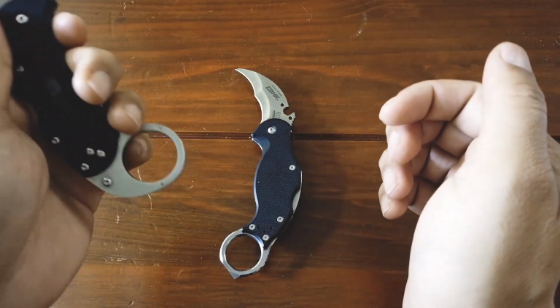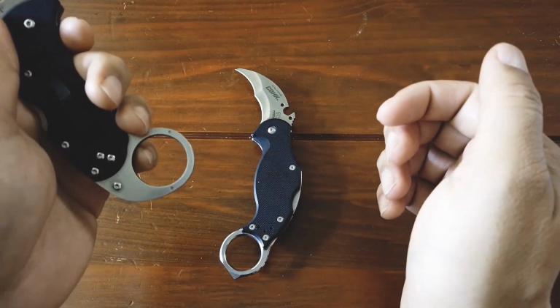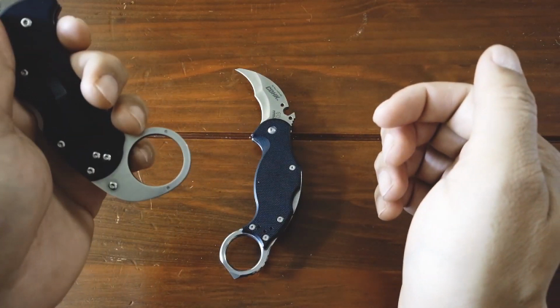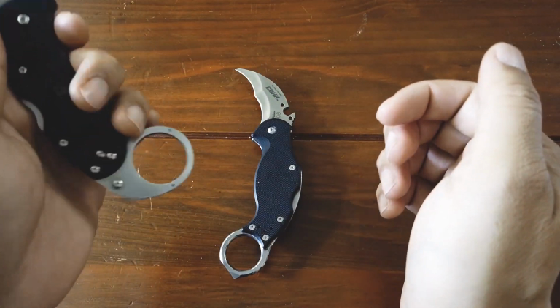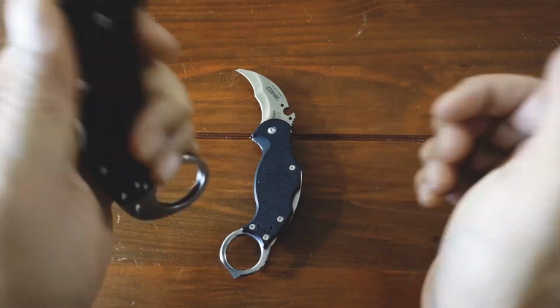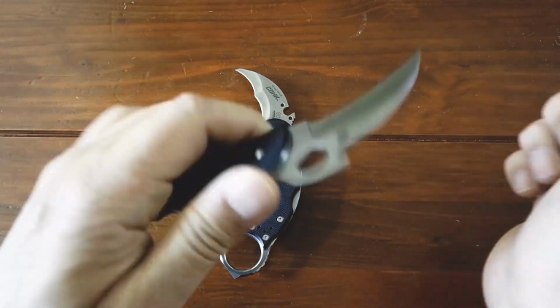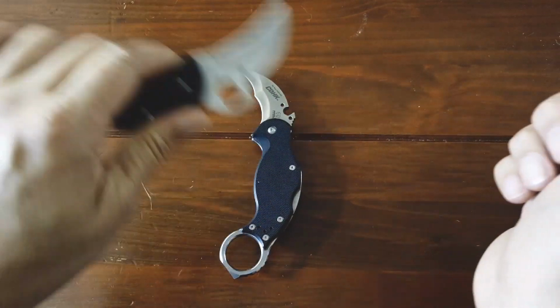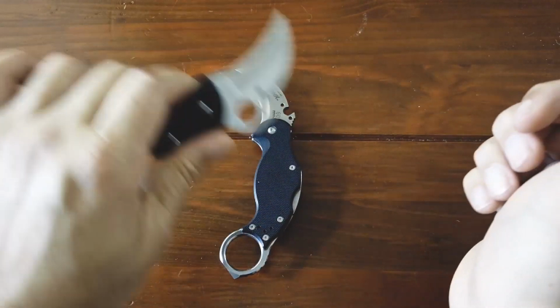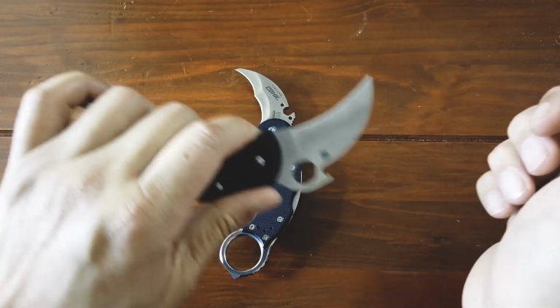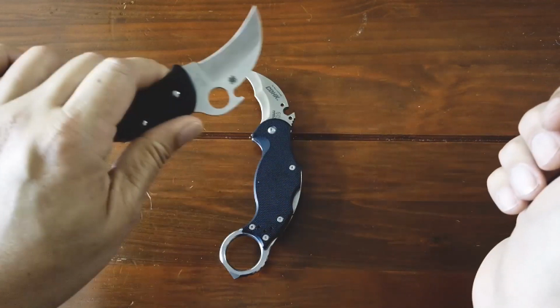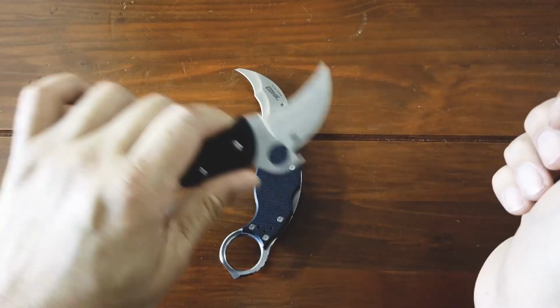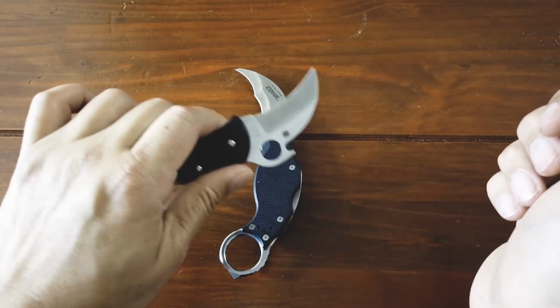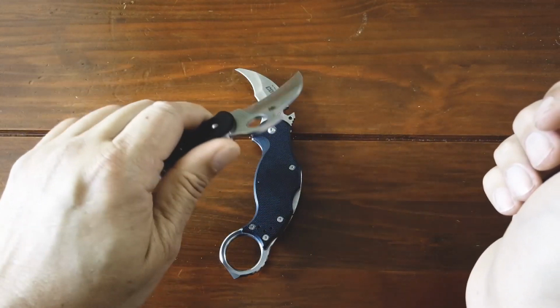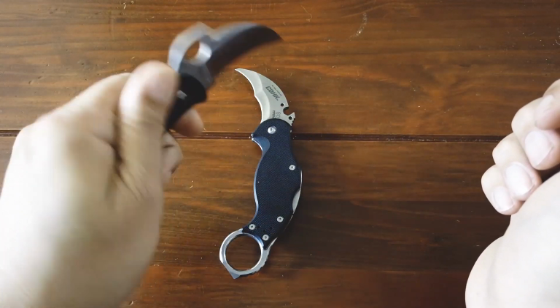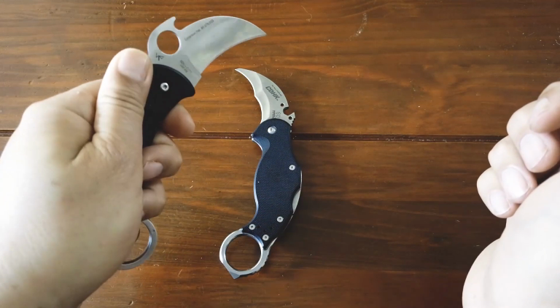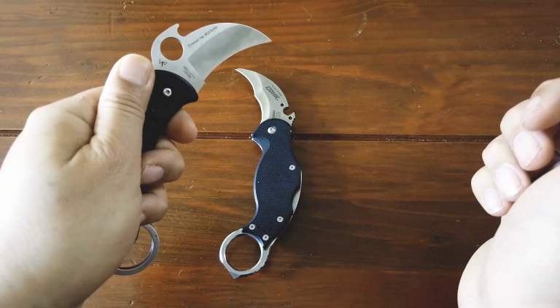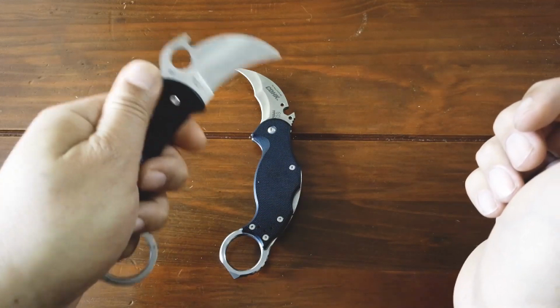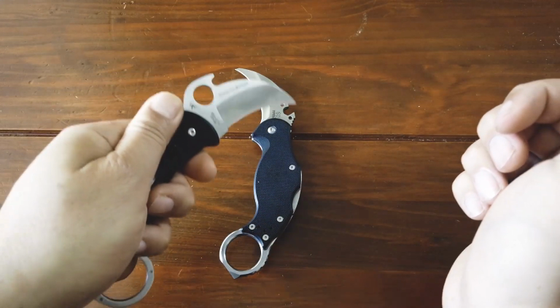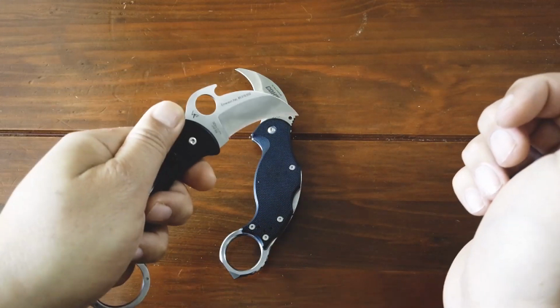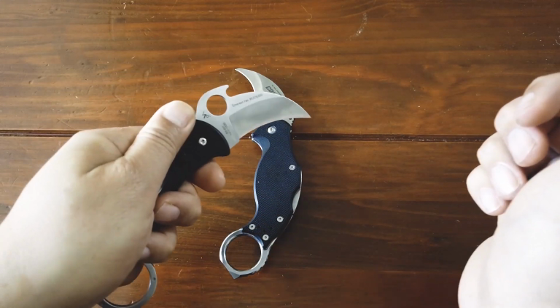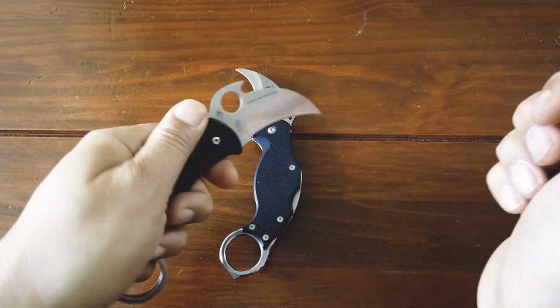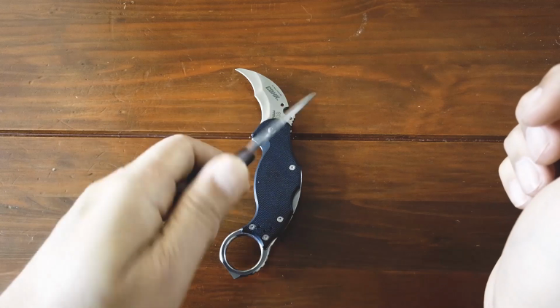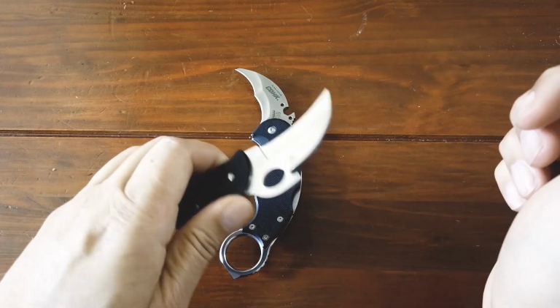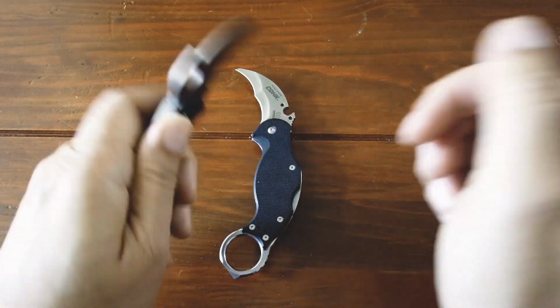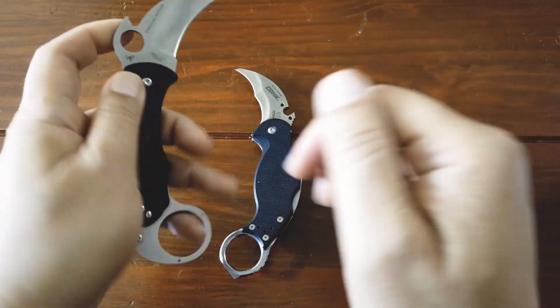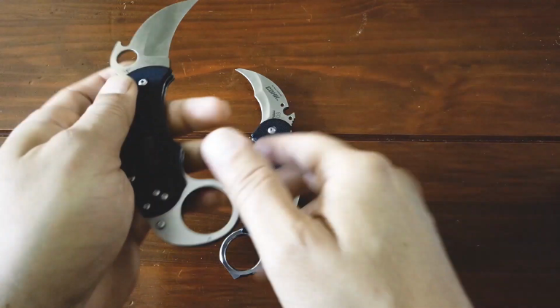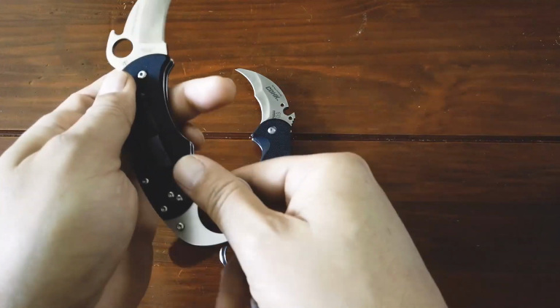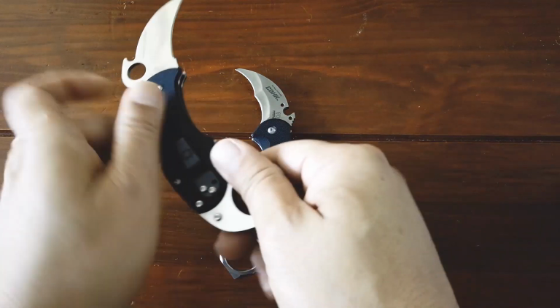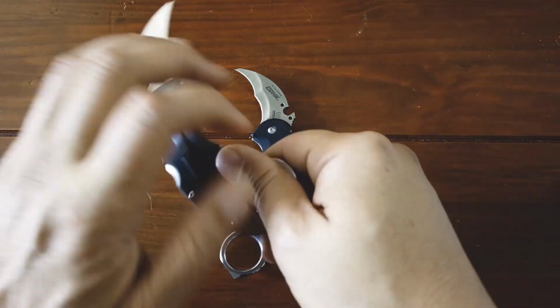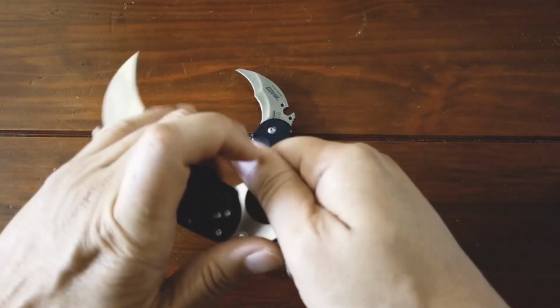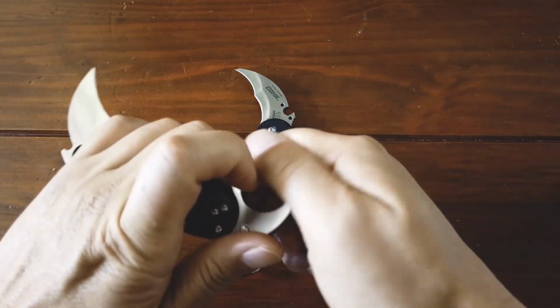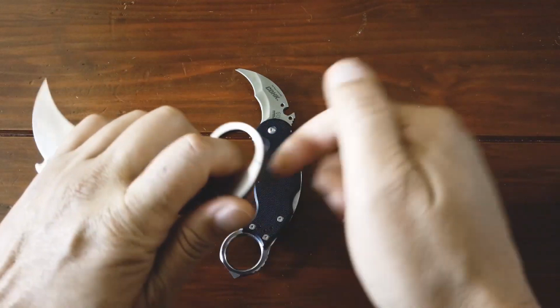It can be used to immobilize a limb, cut and tear through flesh, and also as a striking tool.